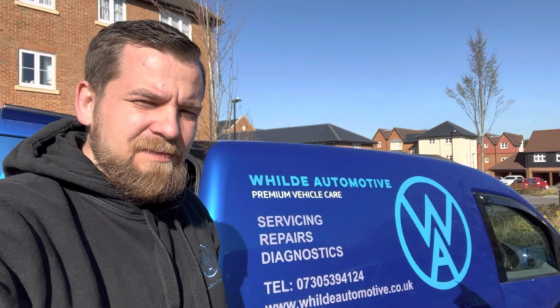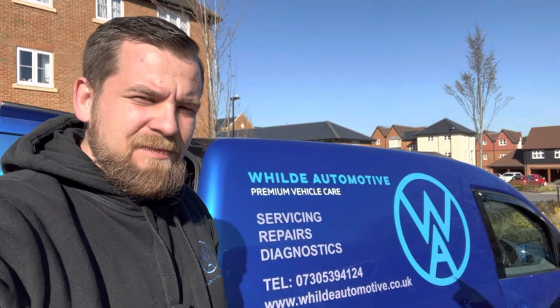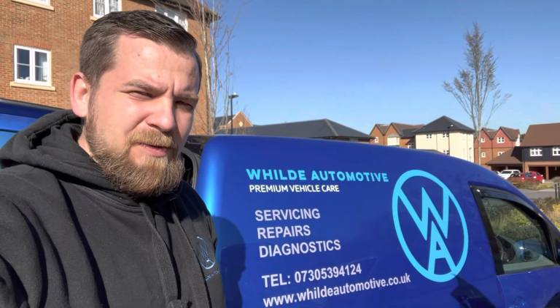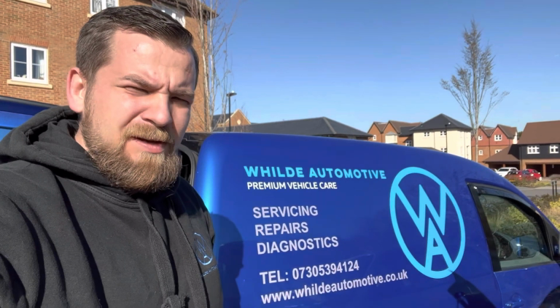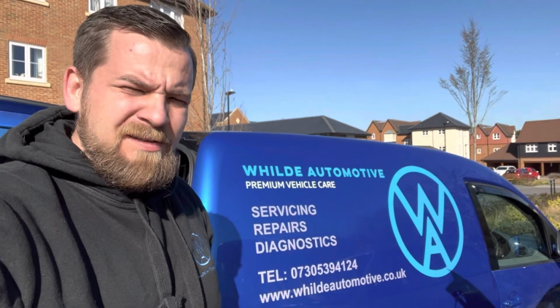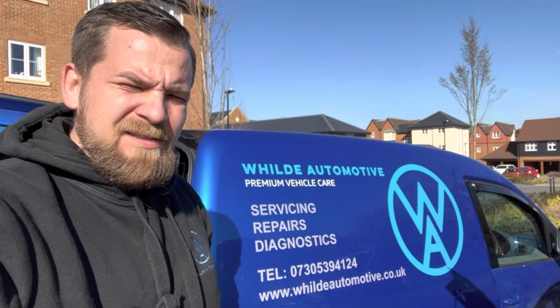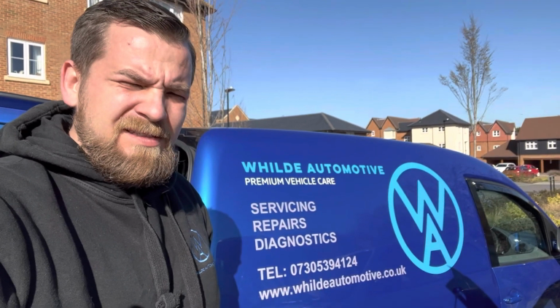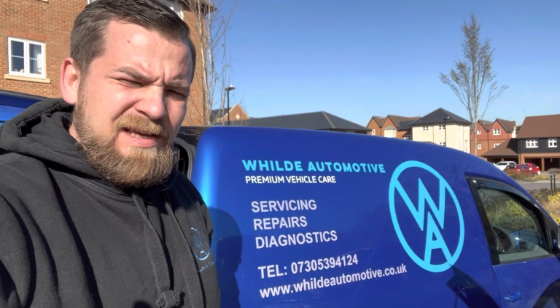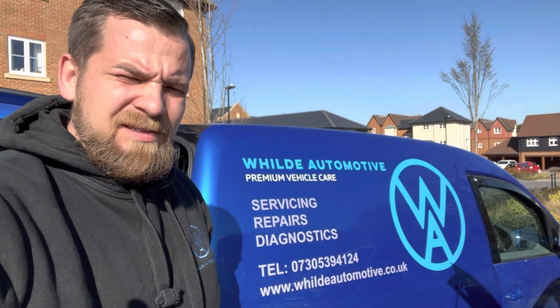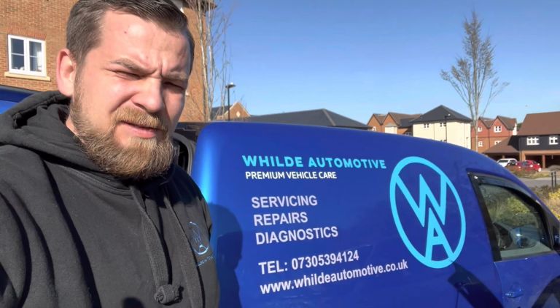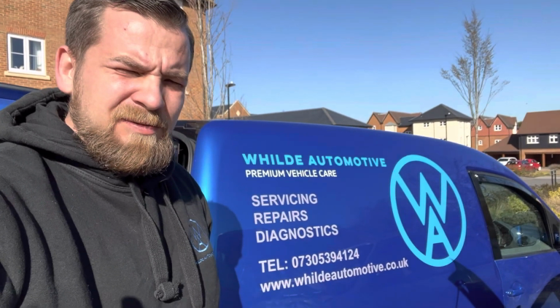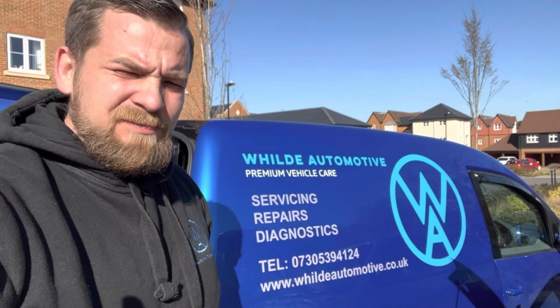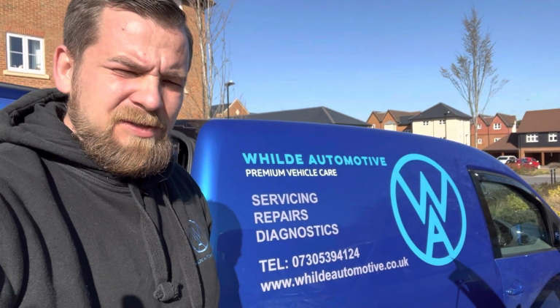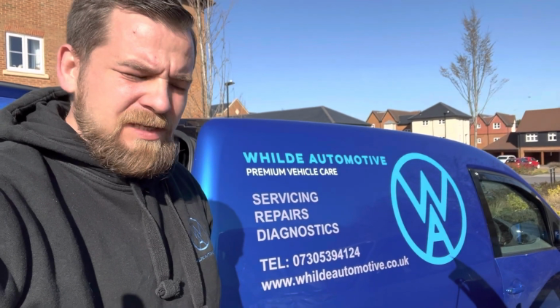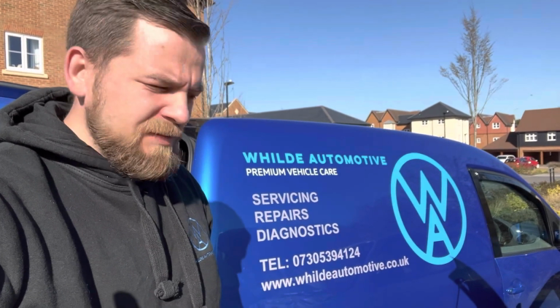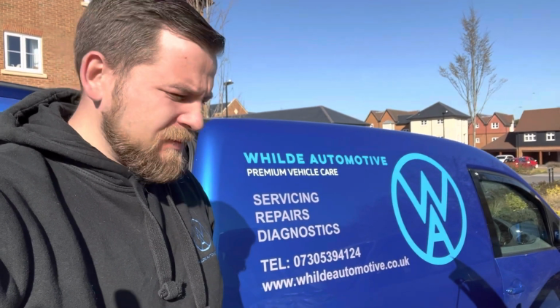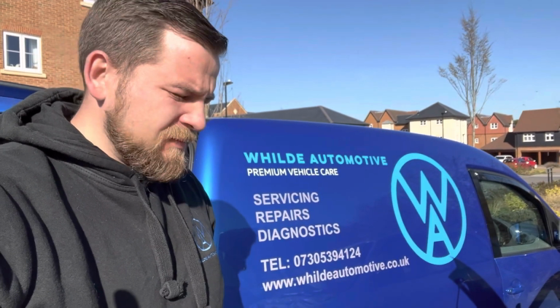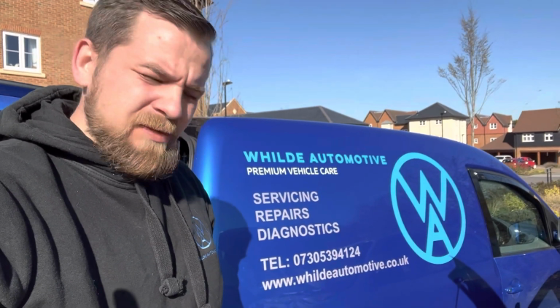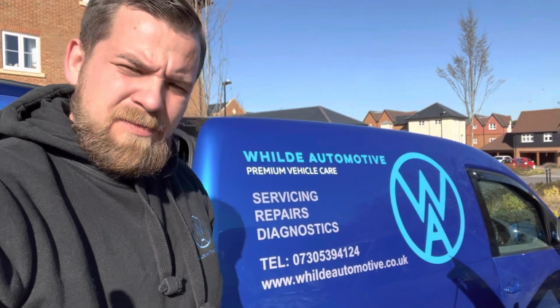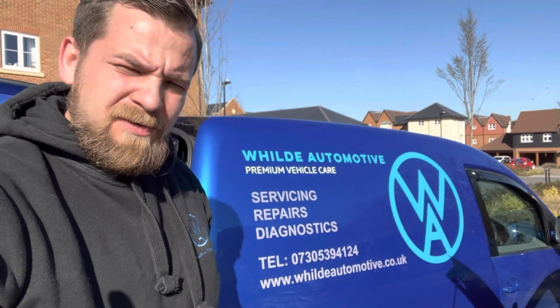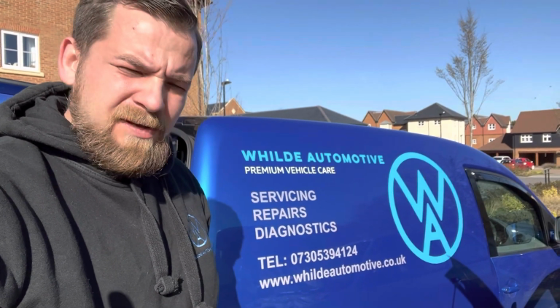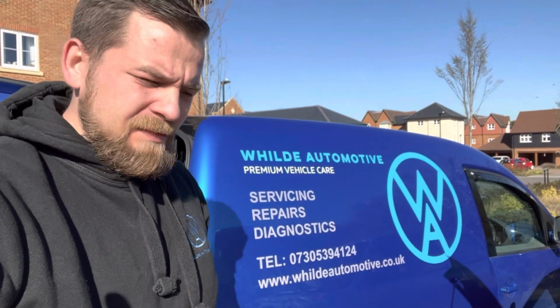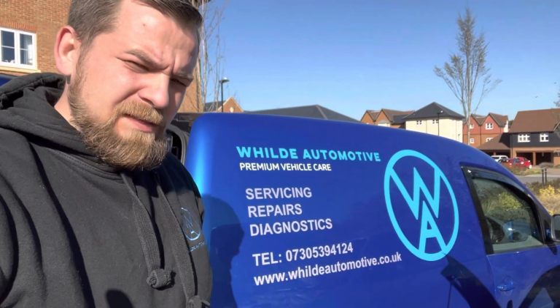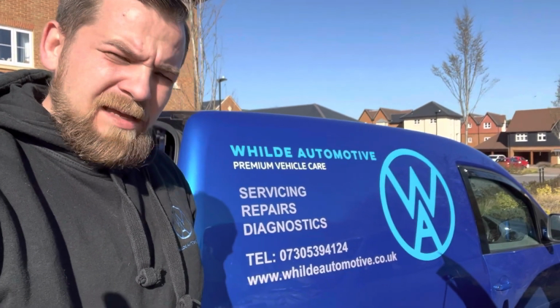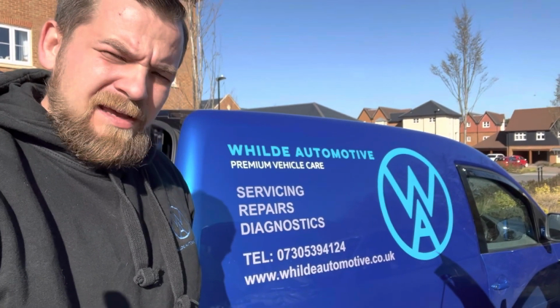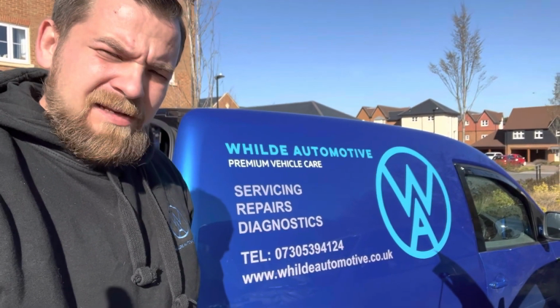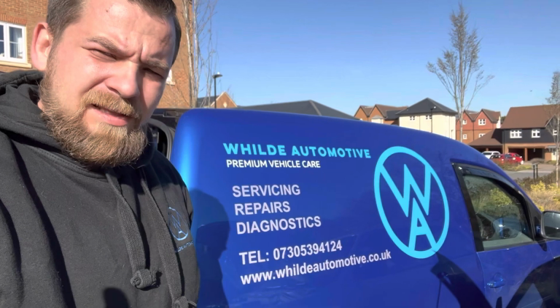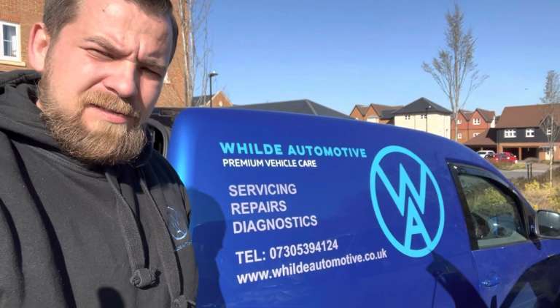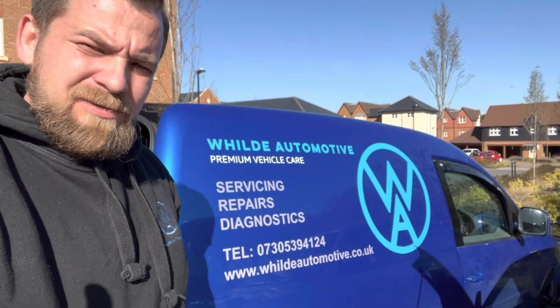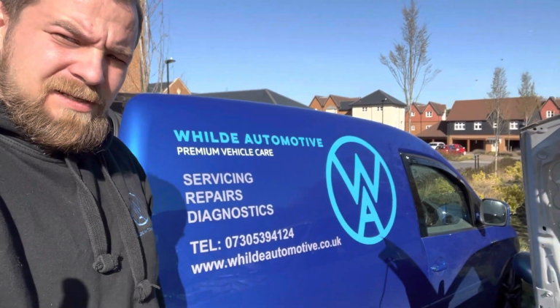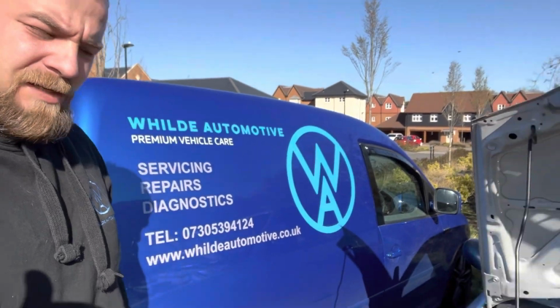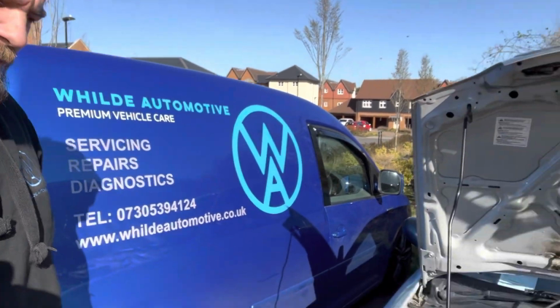Here we are, day two — Tuesday. We're with the Micra now, let's get this alternator changed.